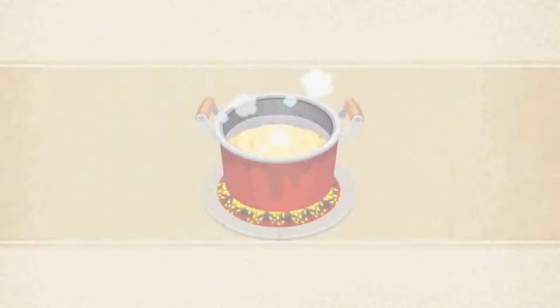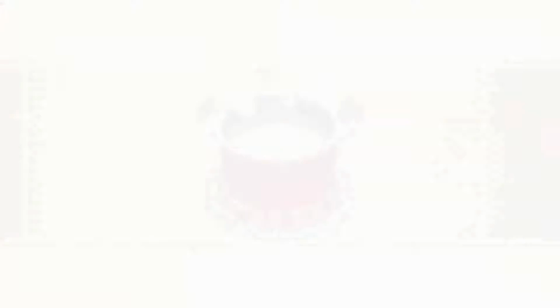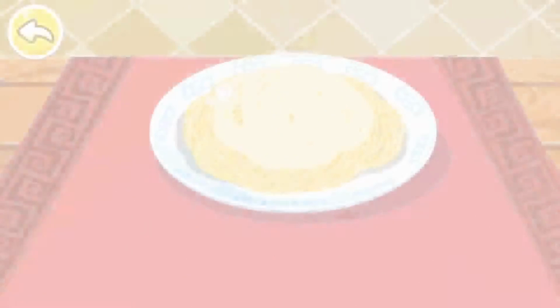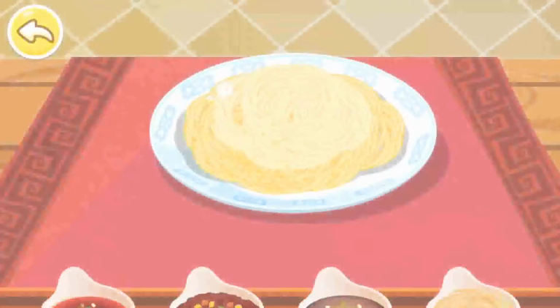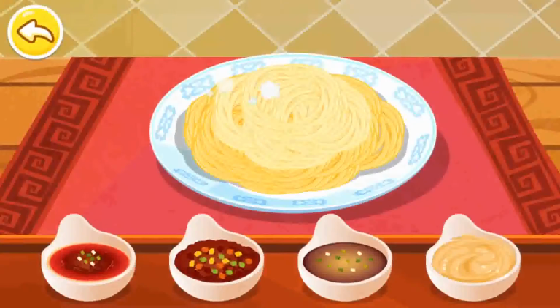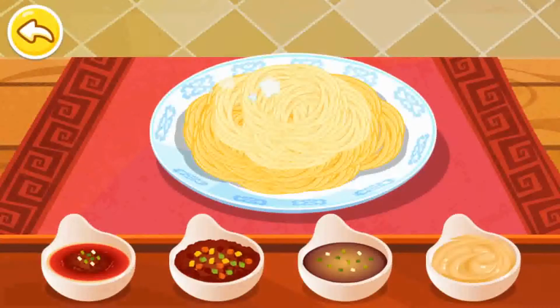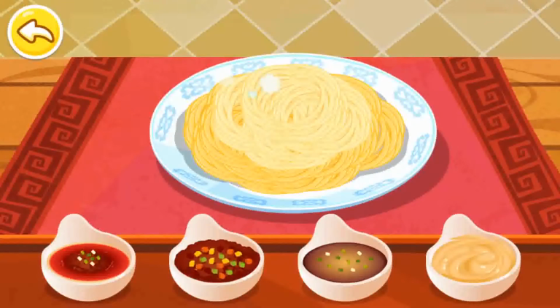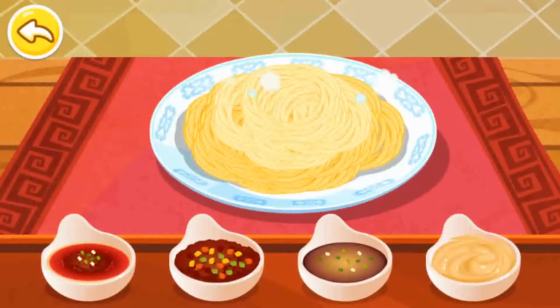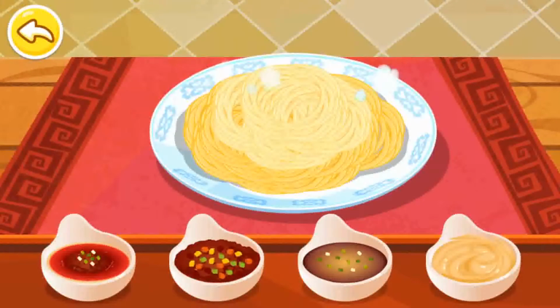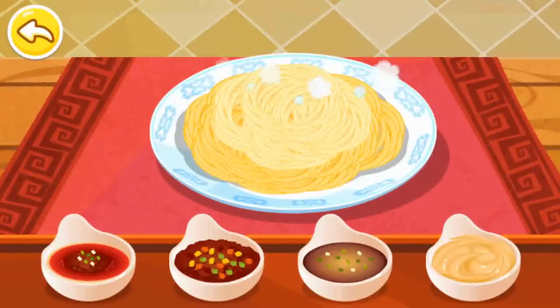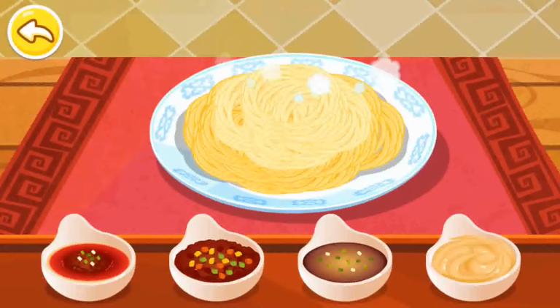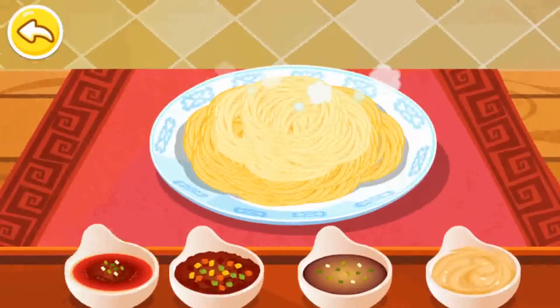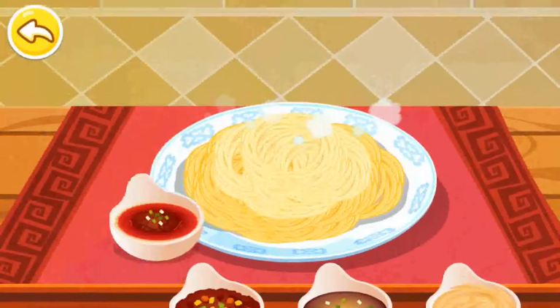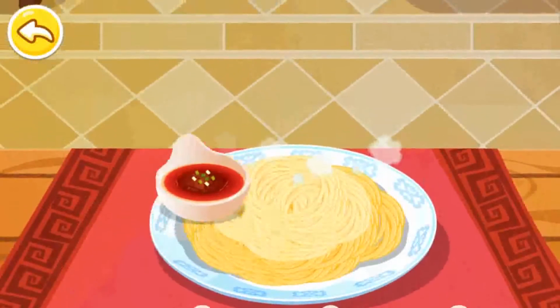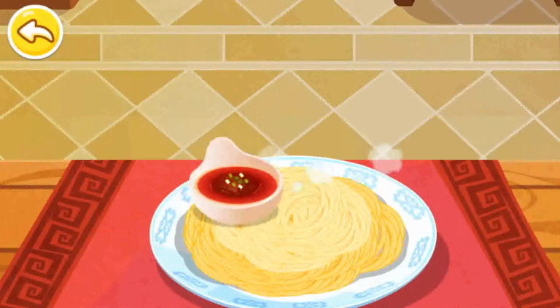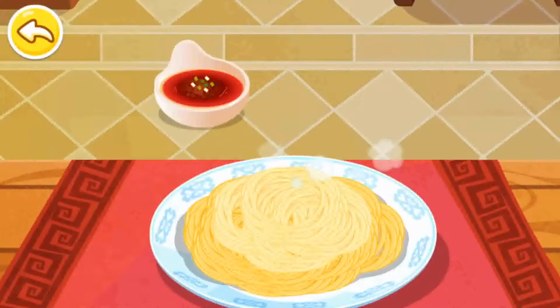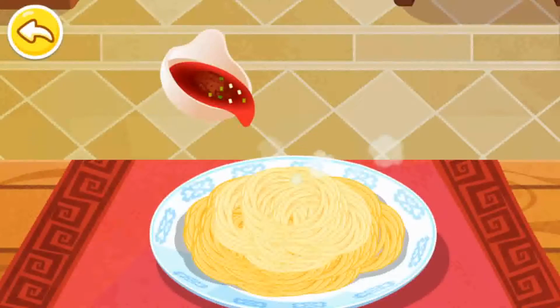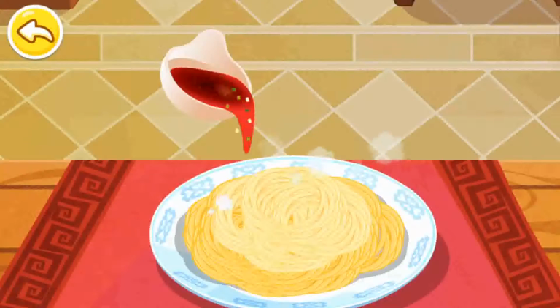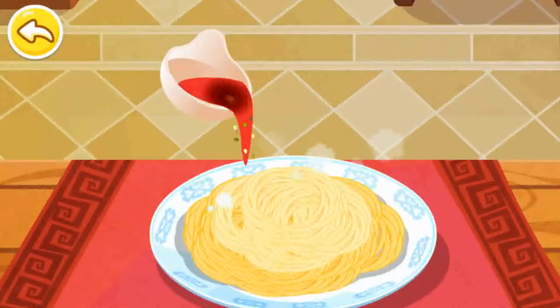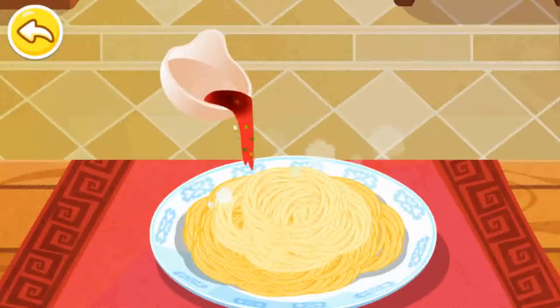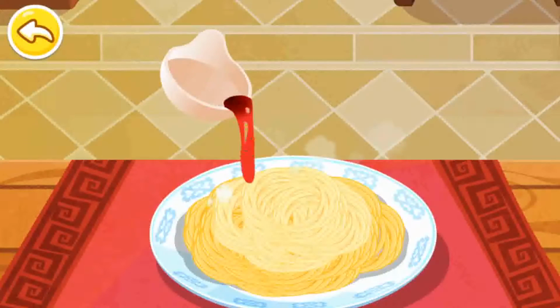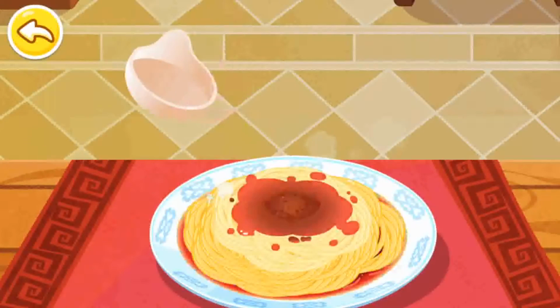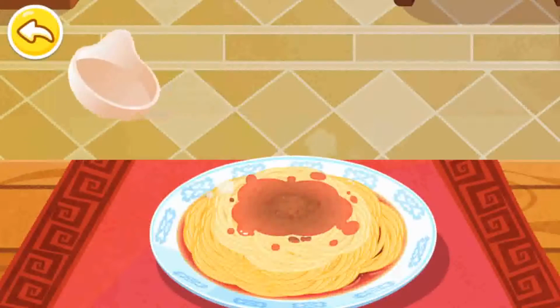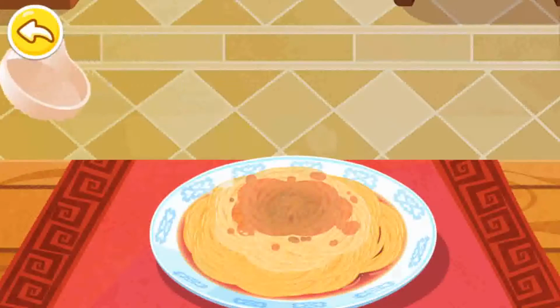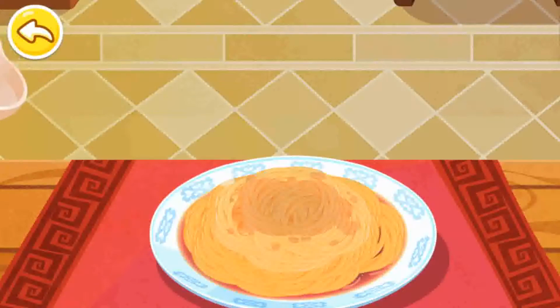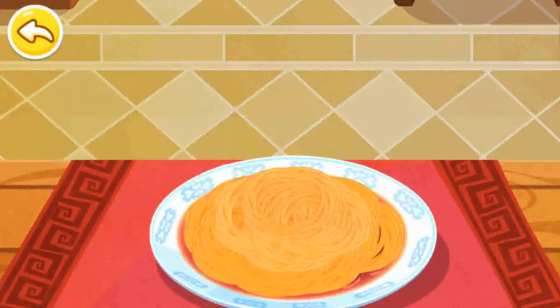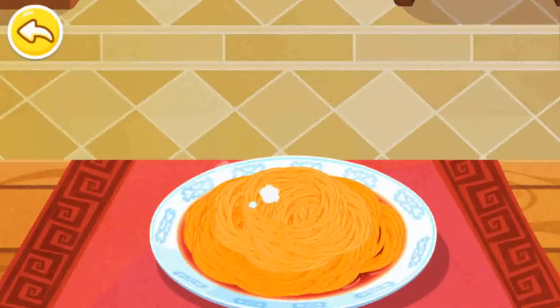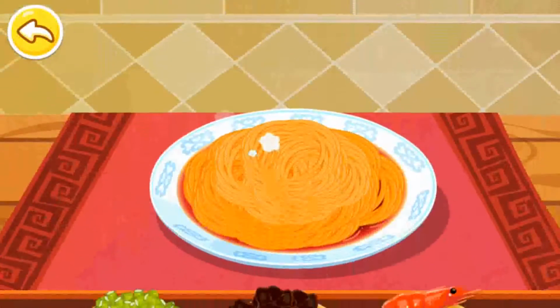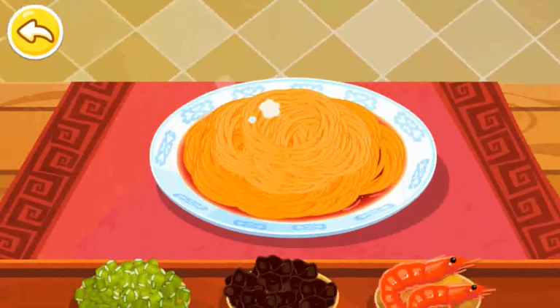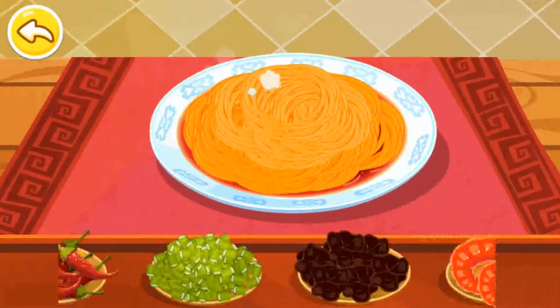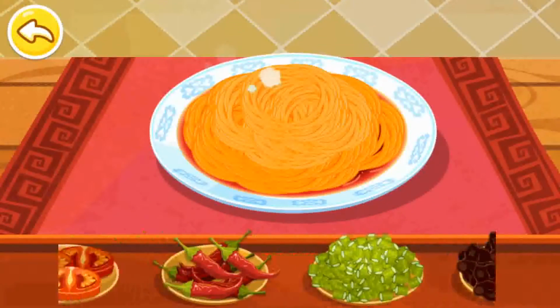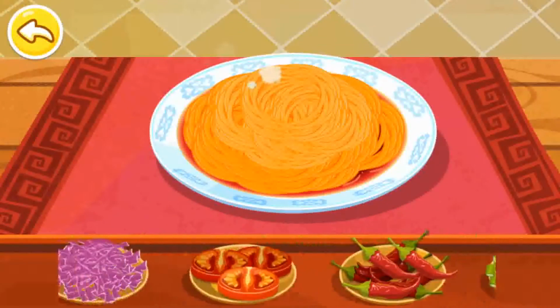Choose your favorite sauce. Soy and sesame sauce.